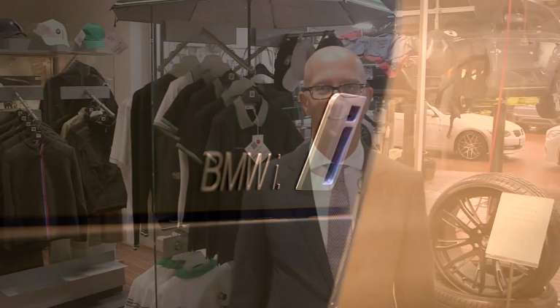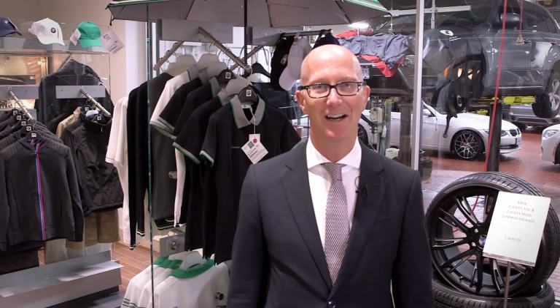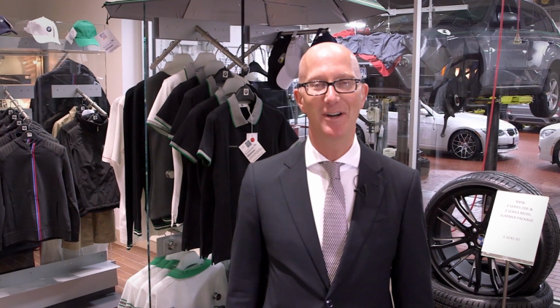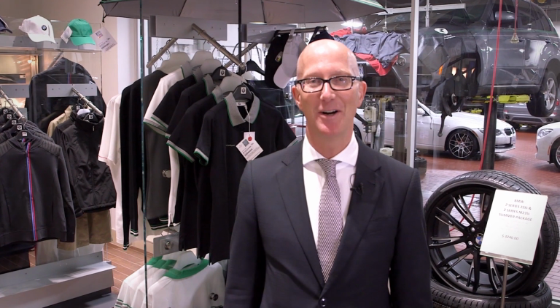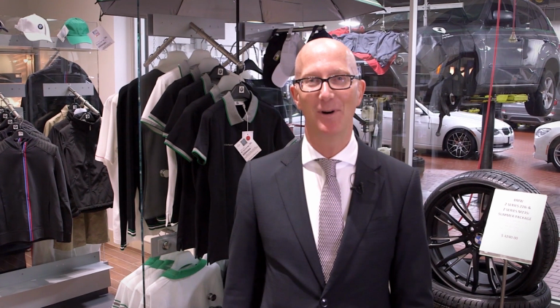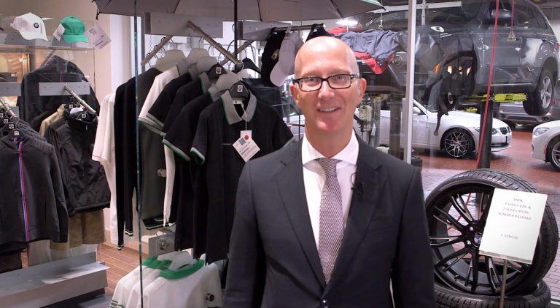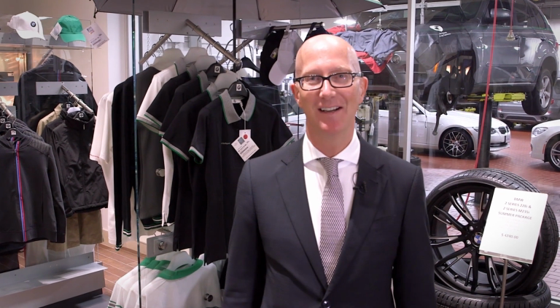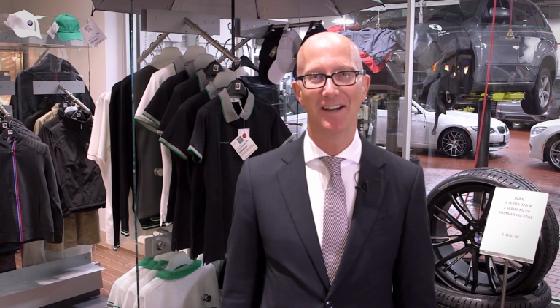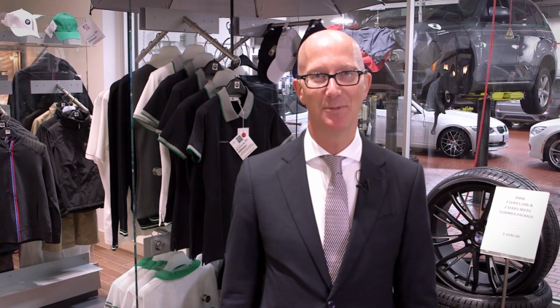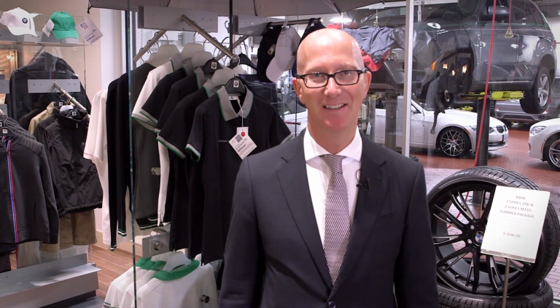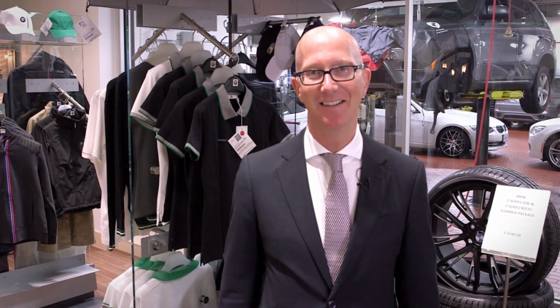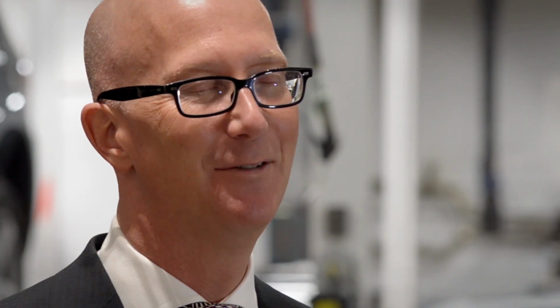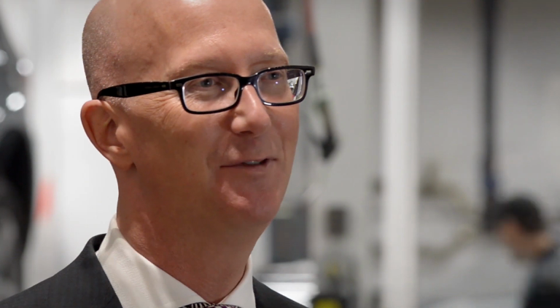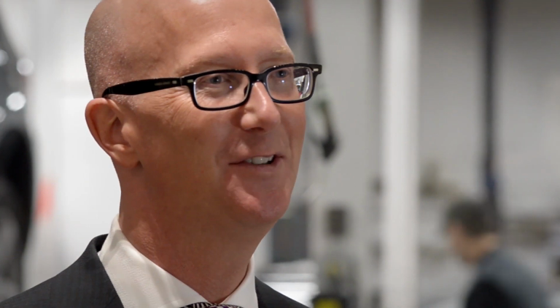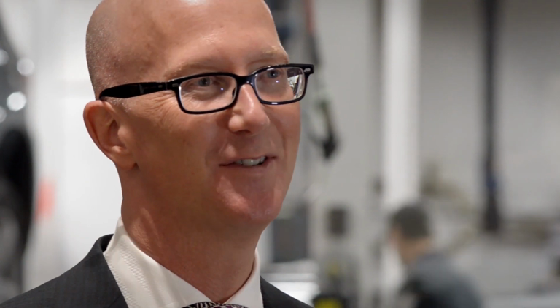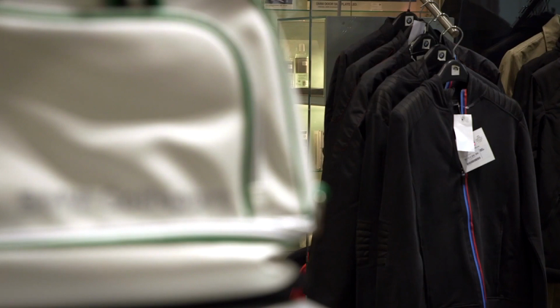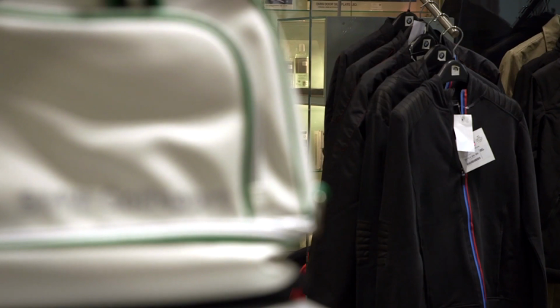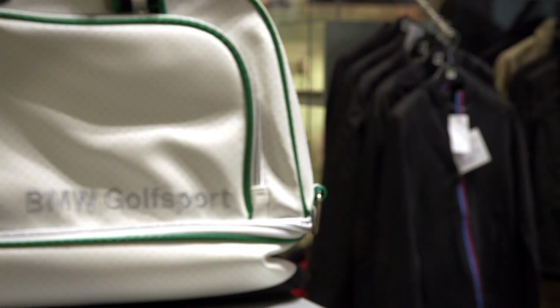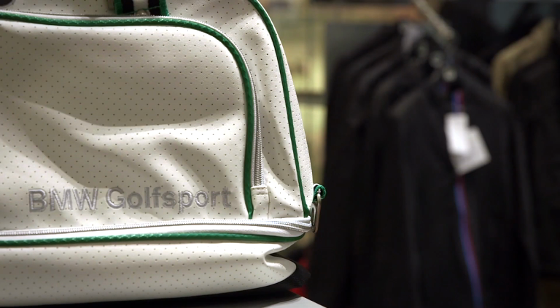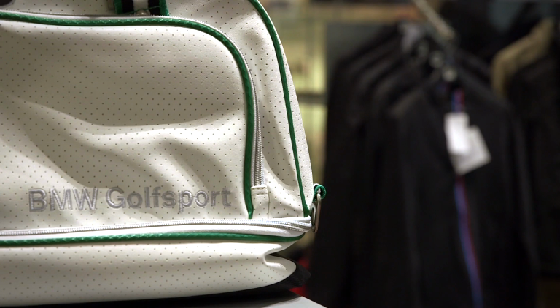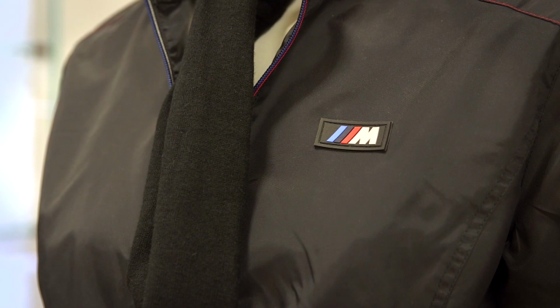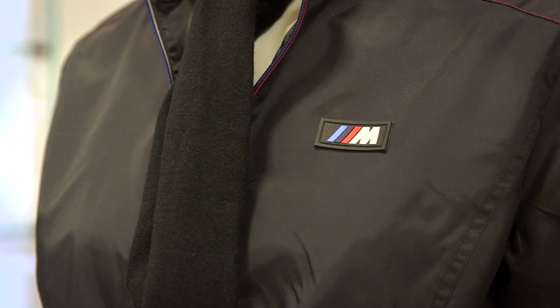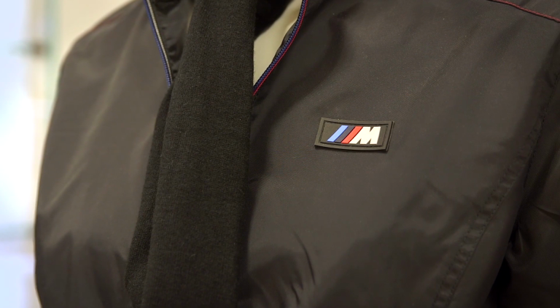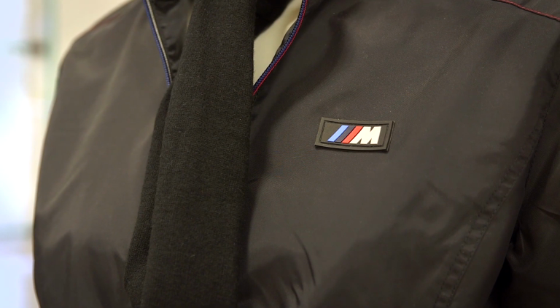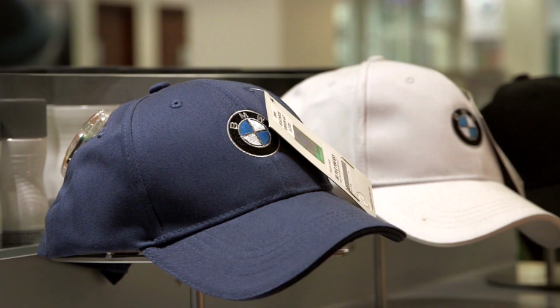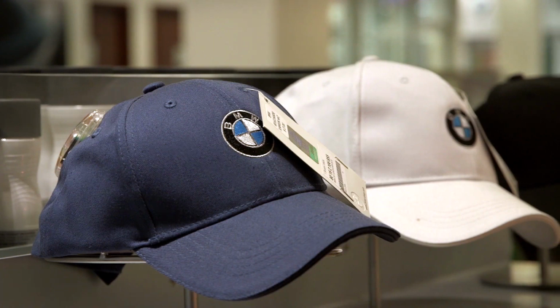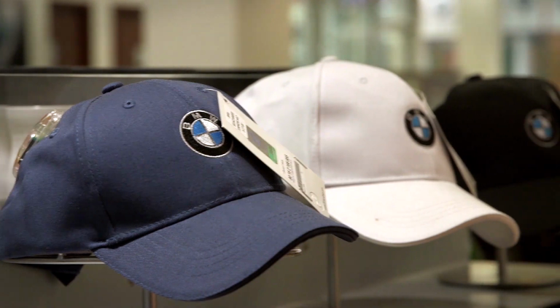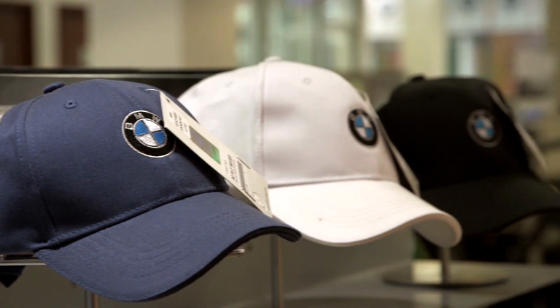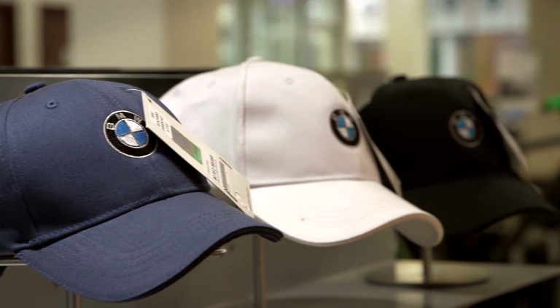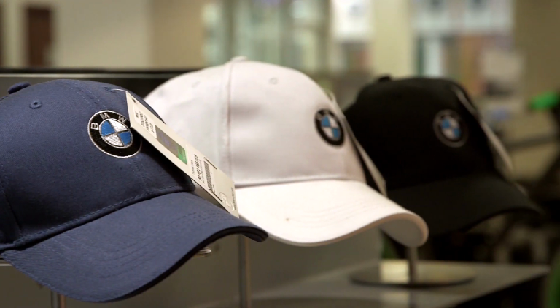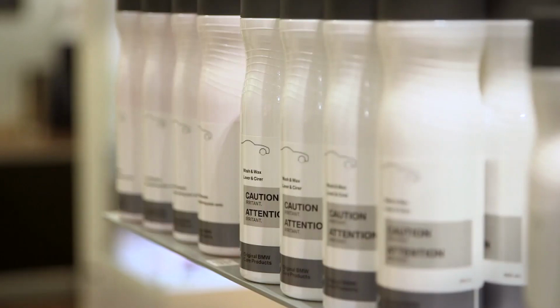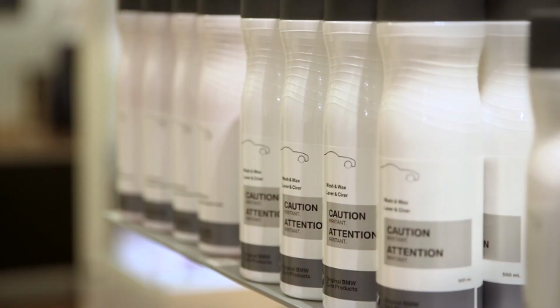I'm here in our parts and lifestyles boutique, which features the latest BMW fashion for you and accessories for your BMW.